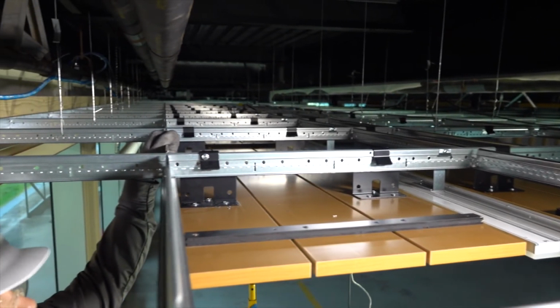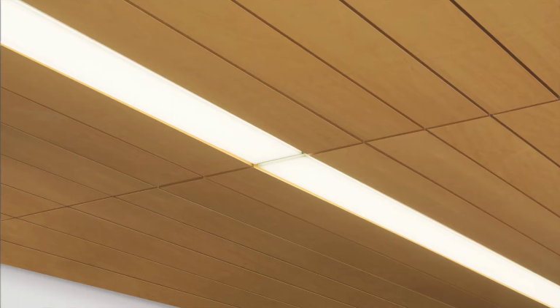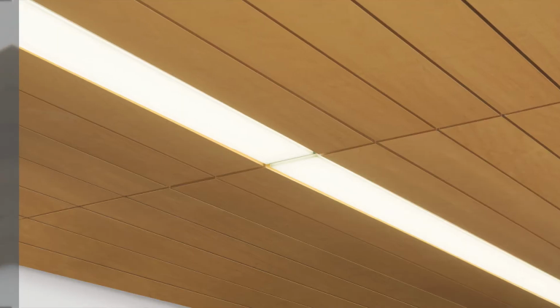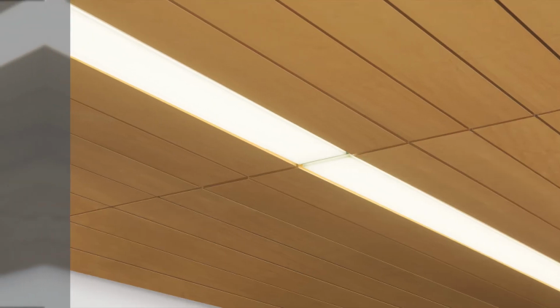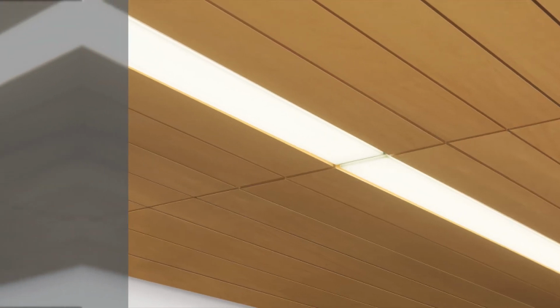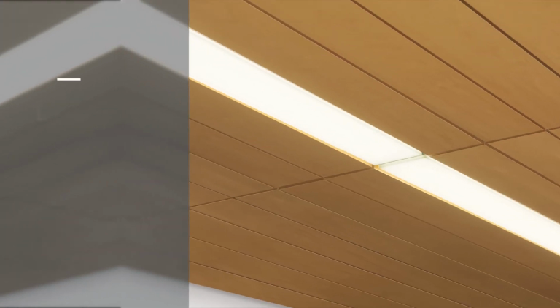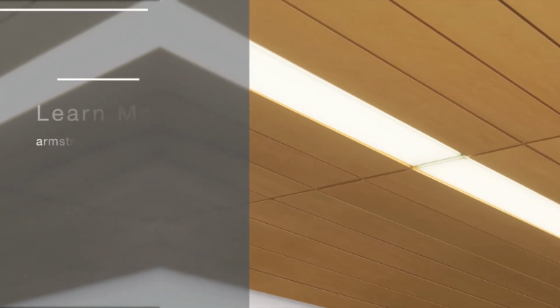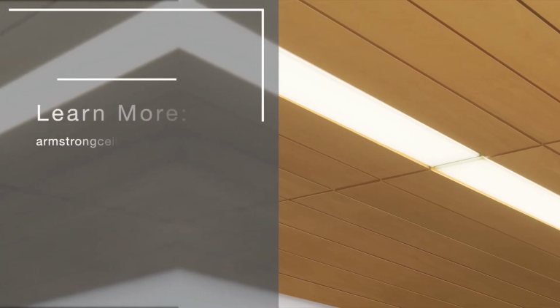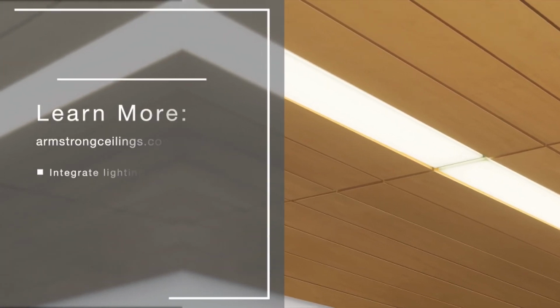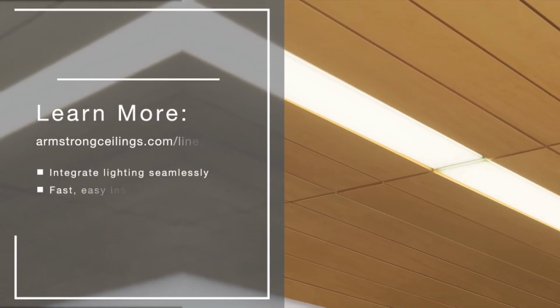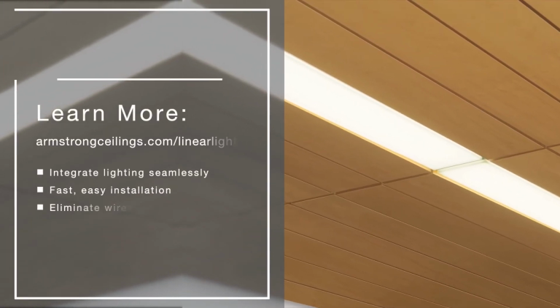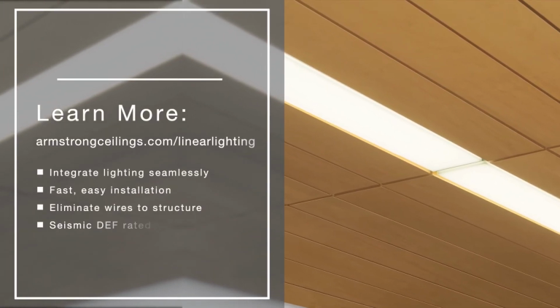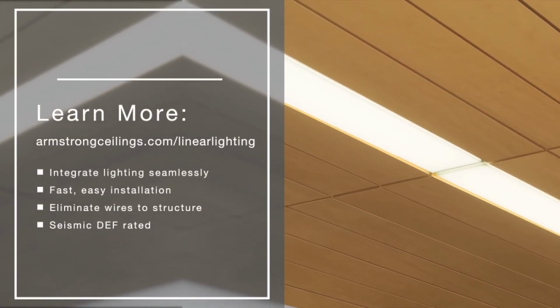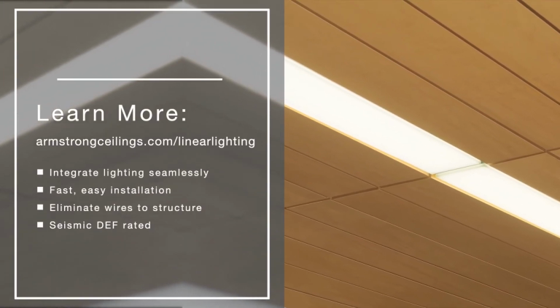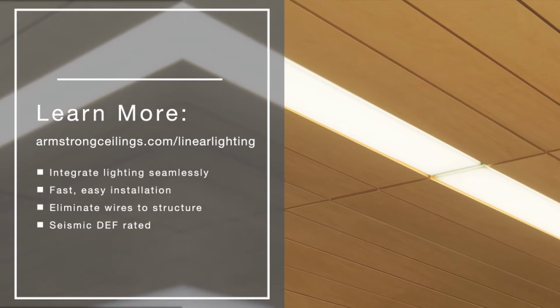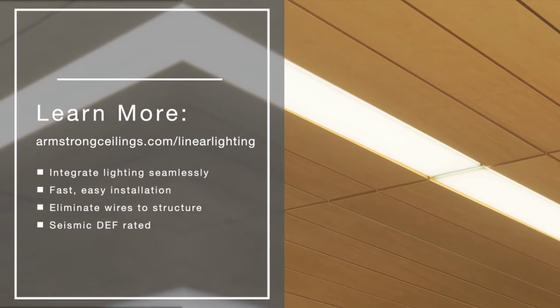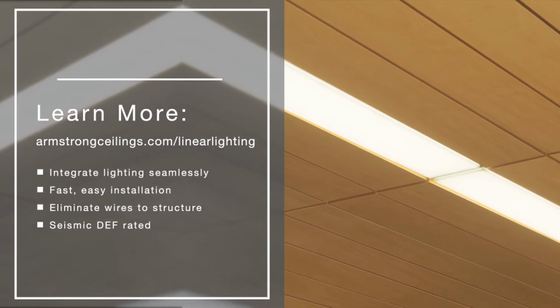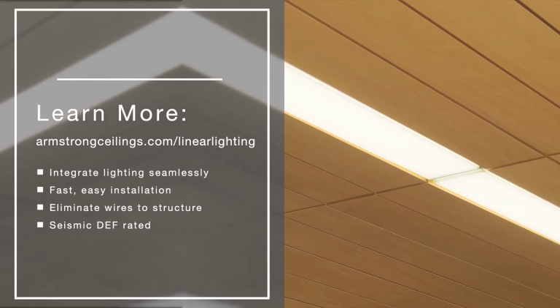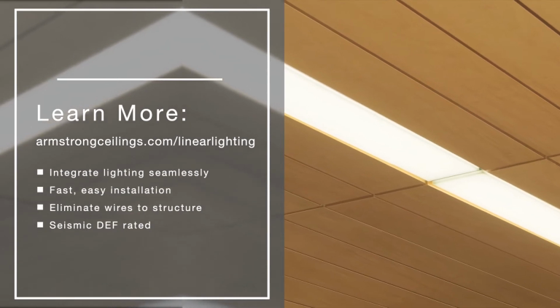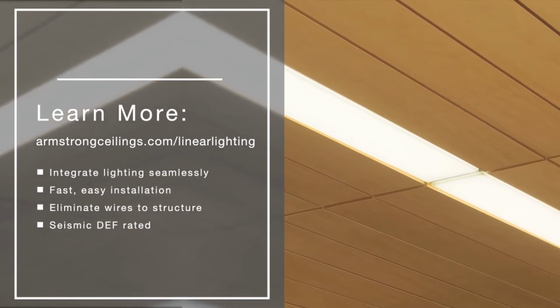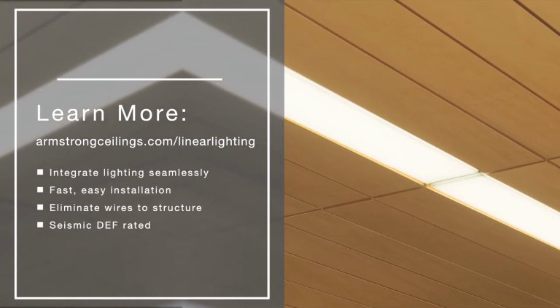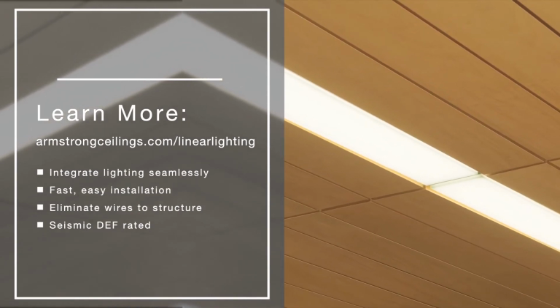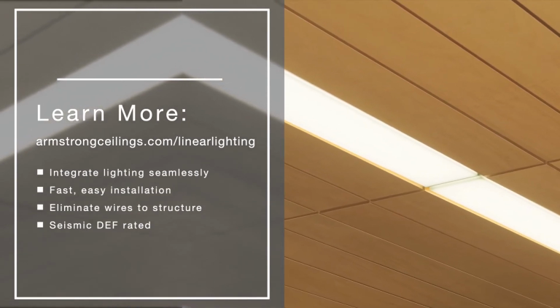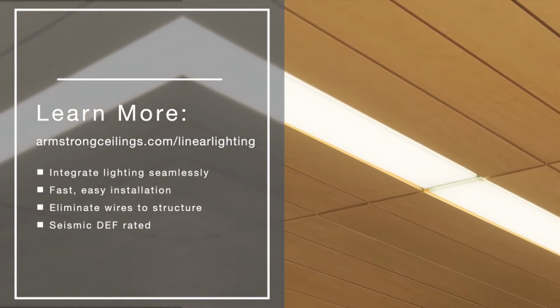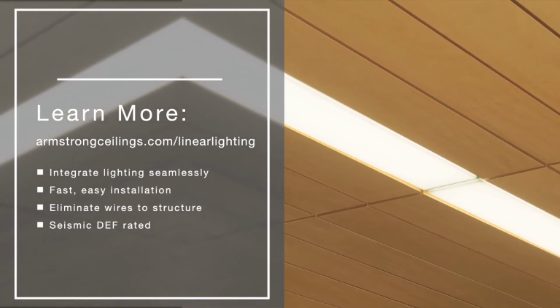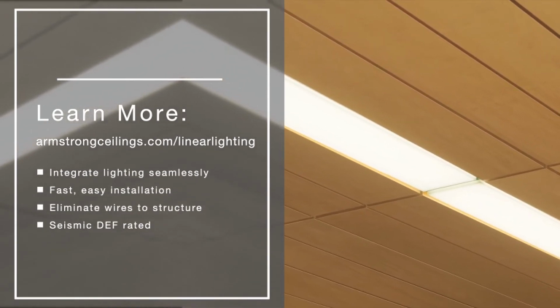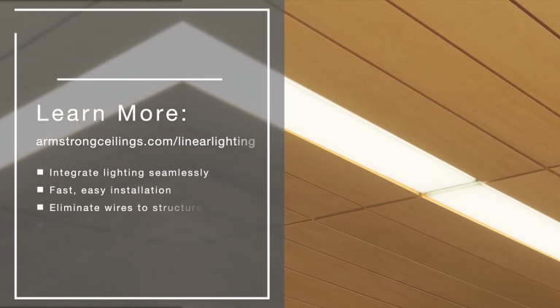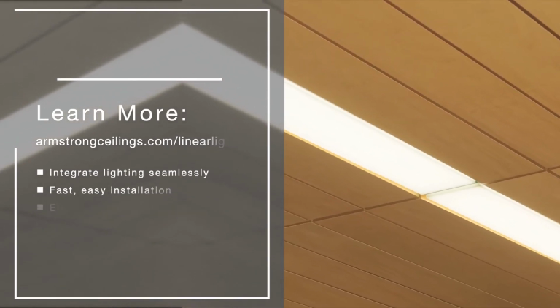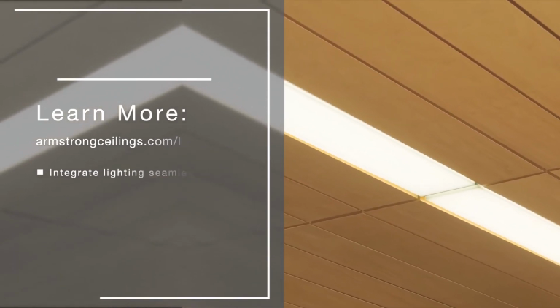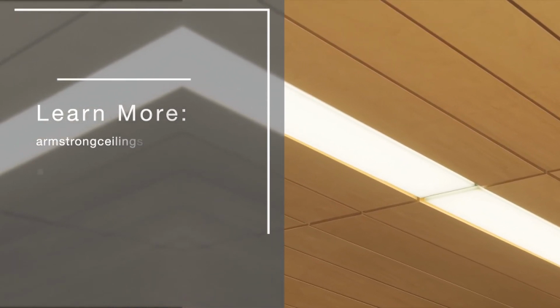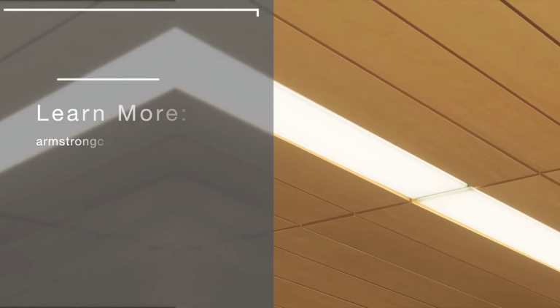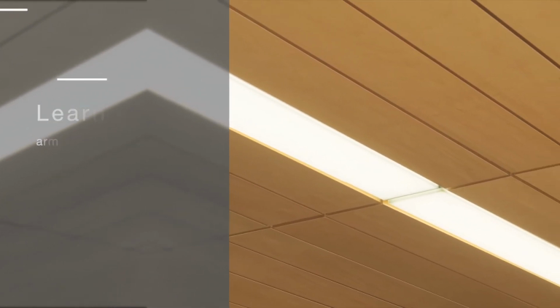To learn more, visit armstrongceilings.com/linear-lighting.